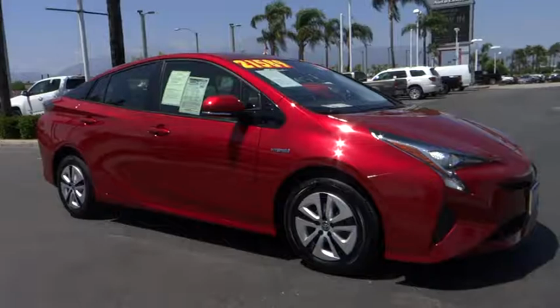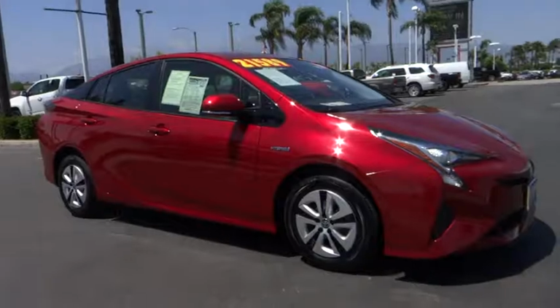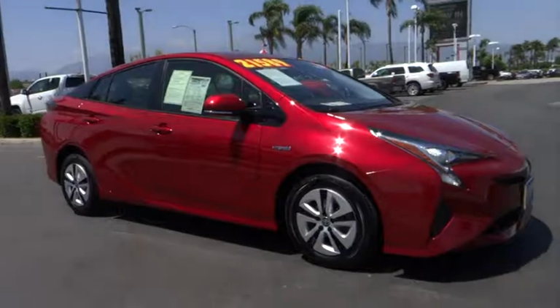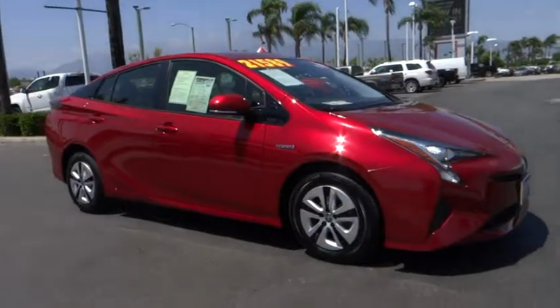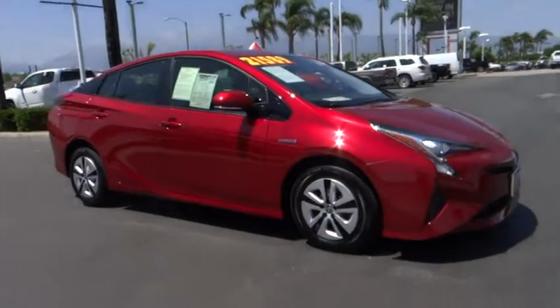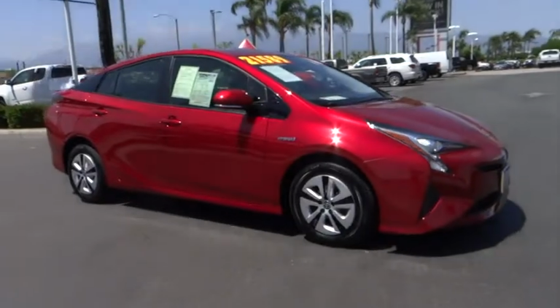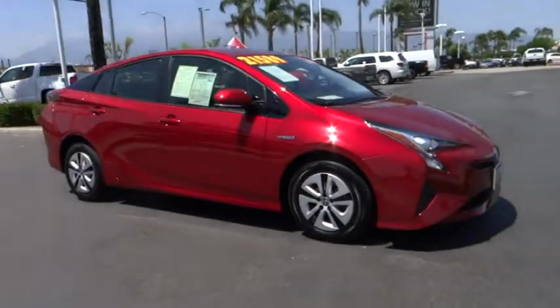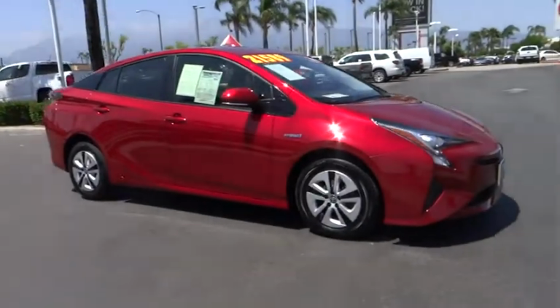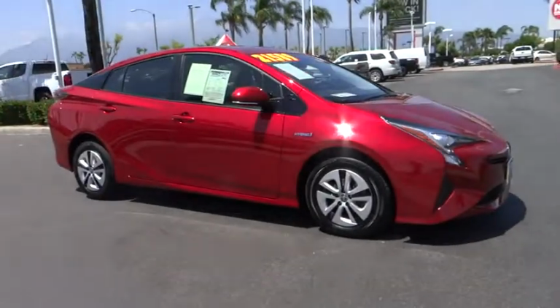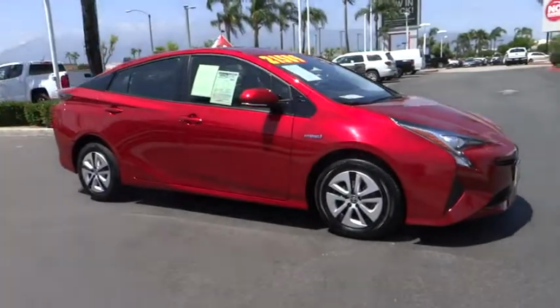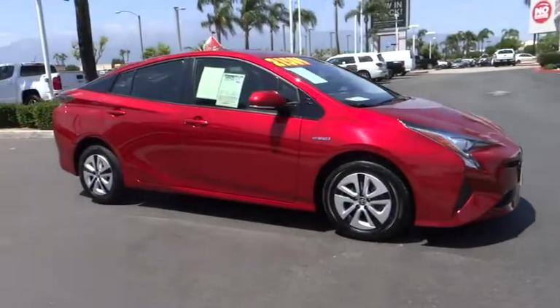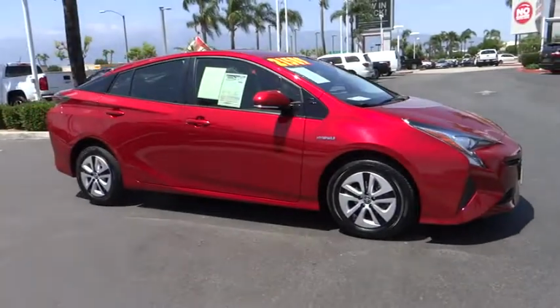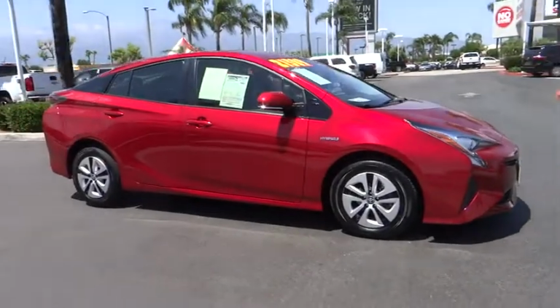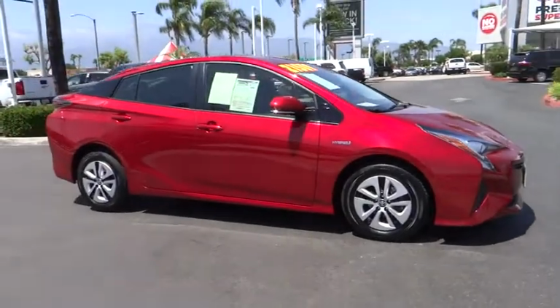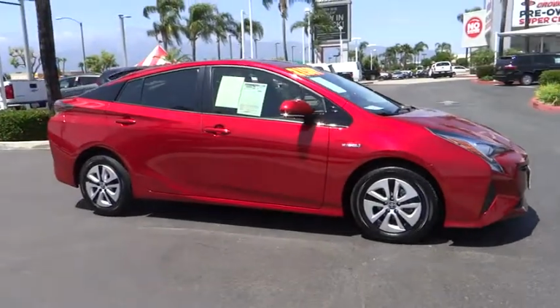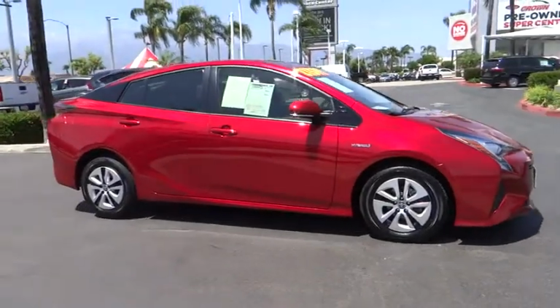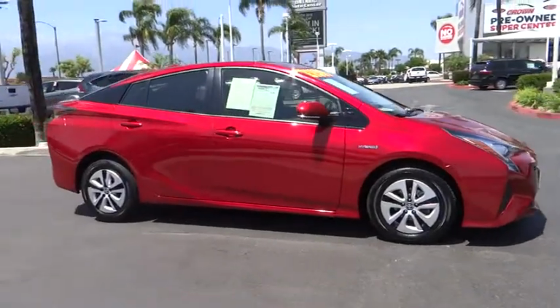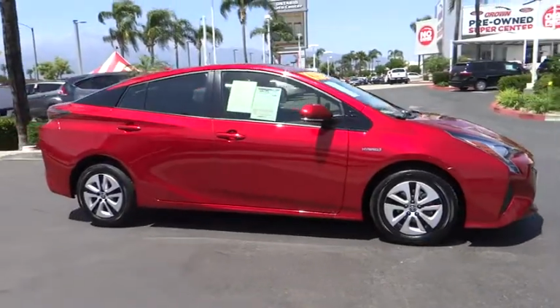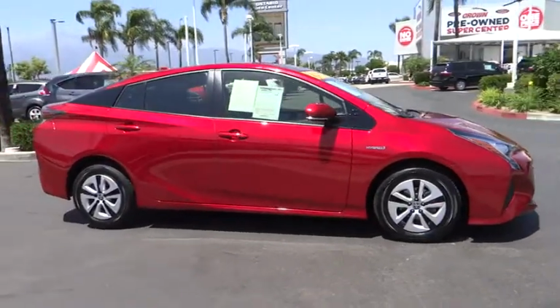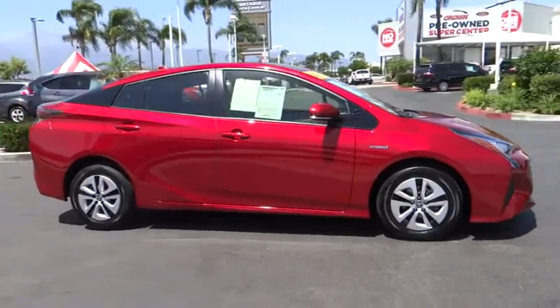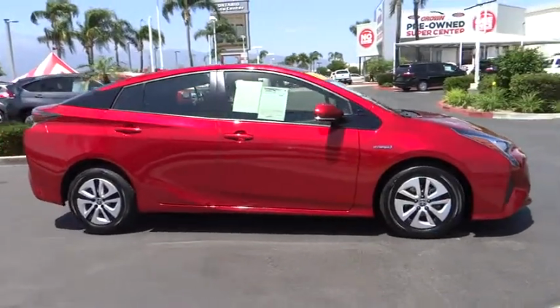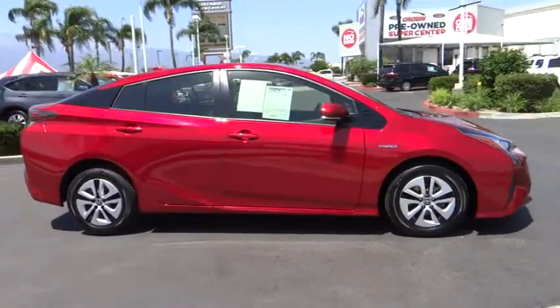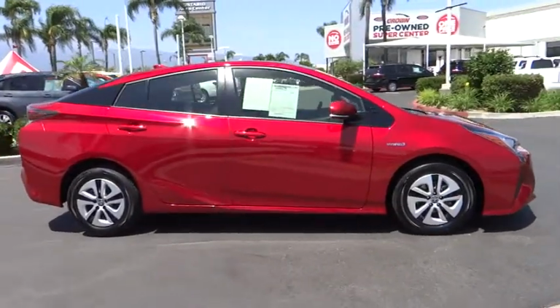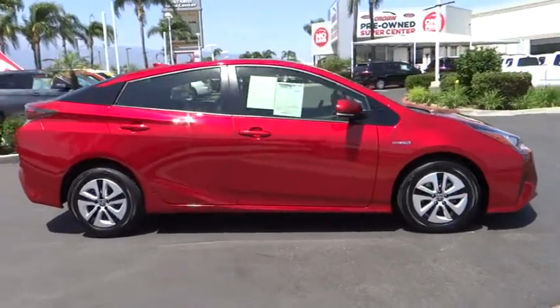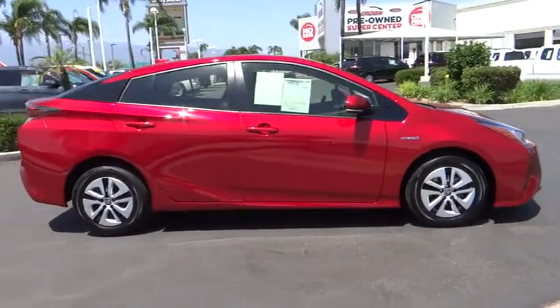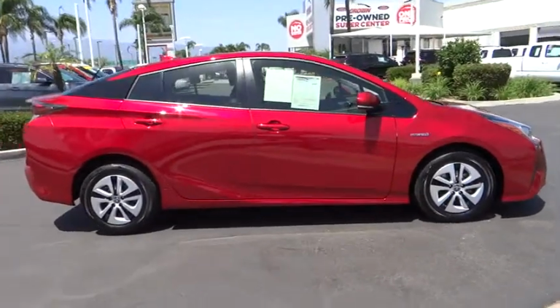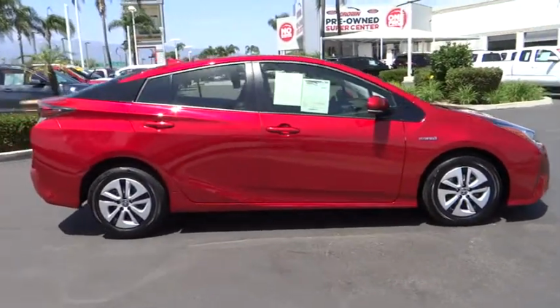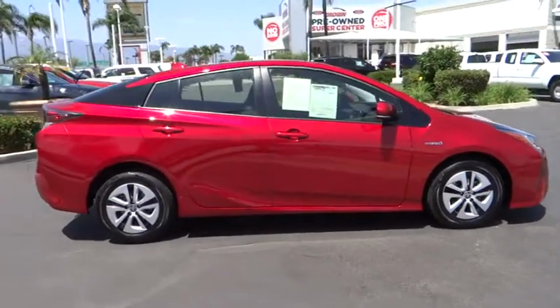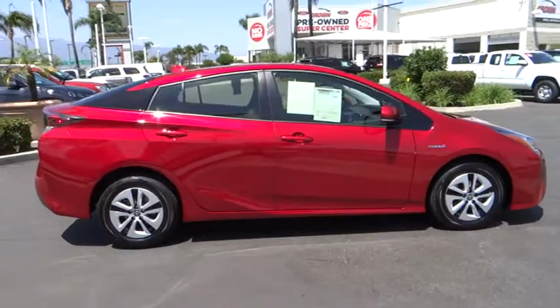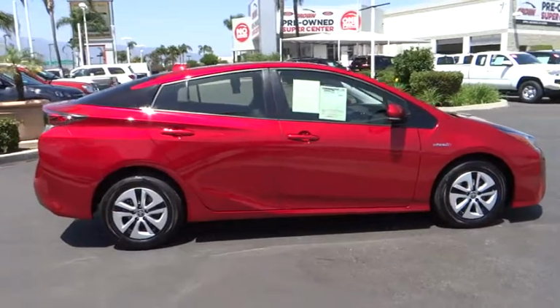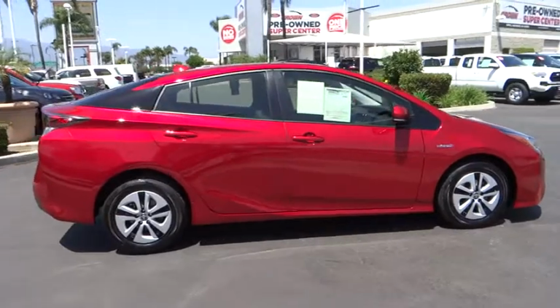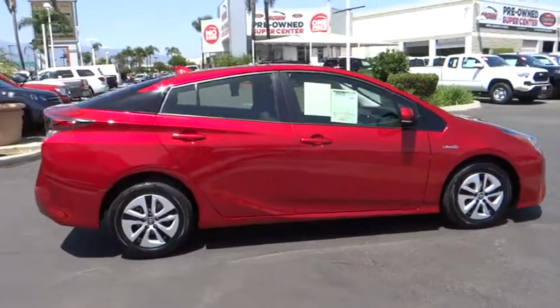2016 Toyota Prius. Prius offers harmony between man, nature, and machine.